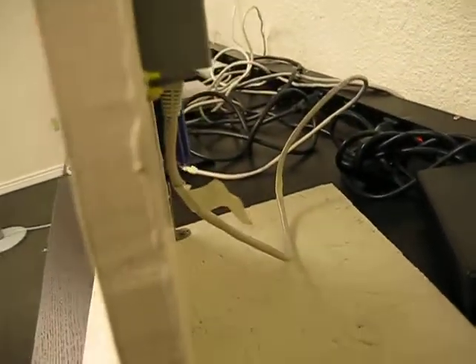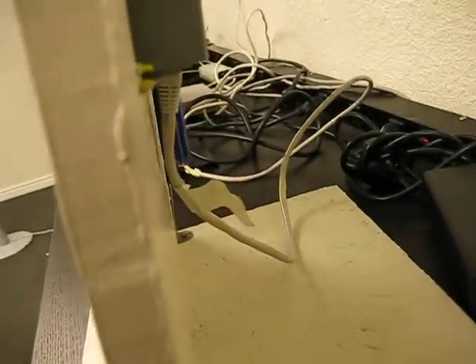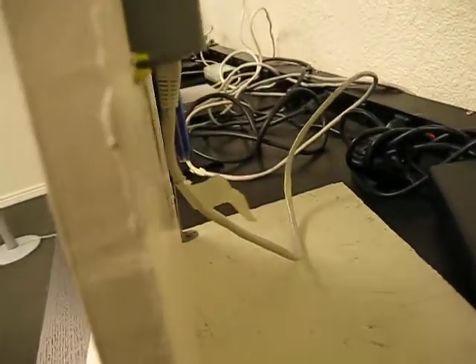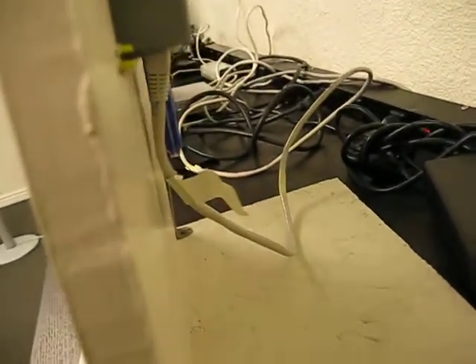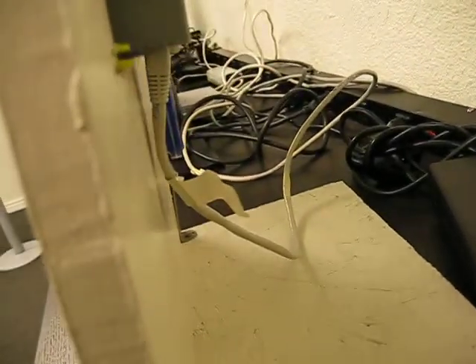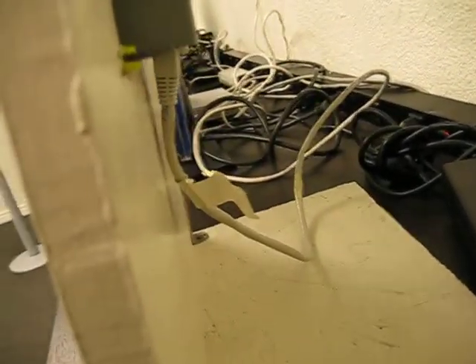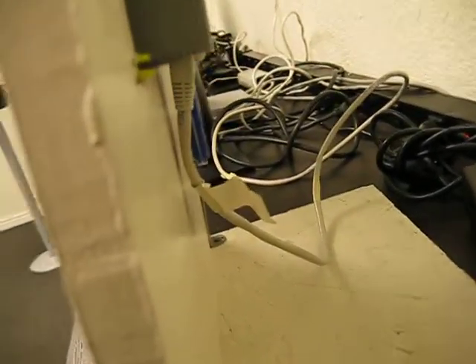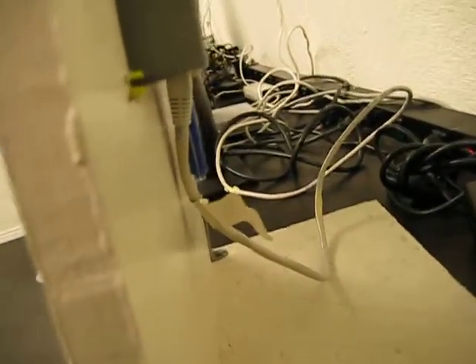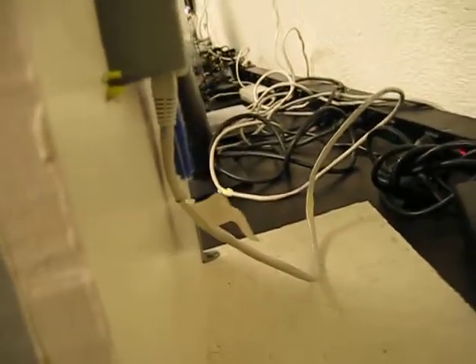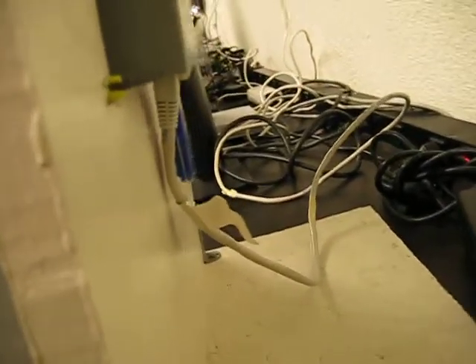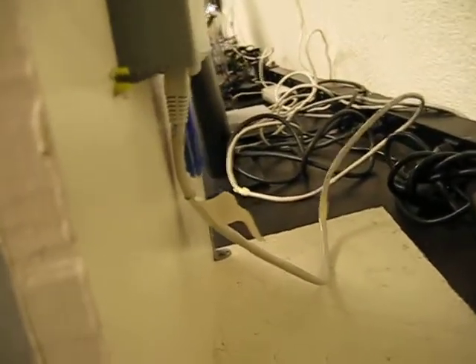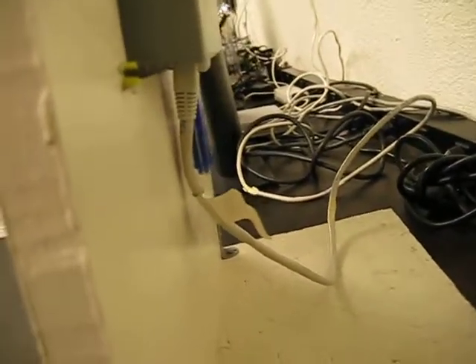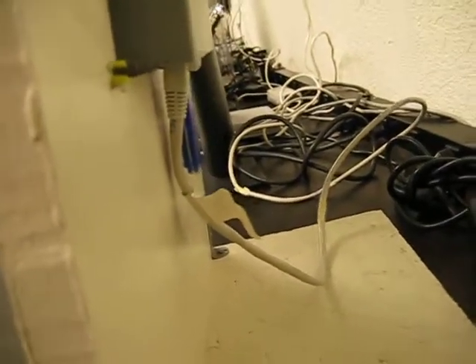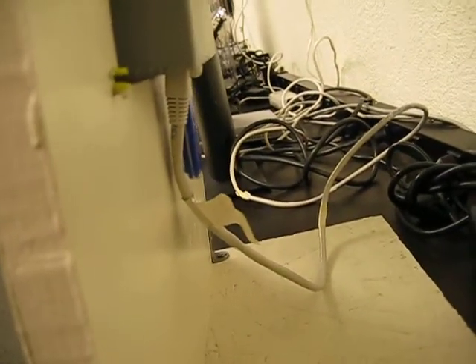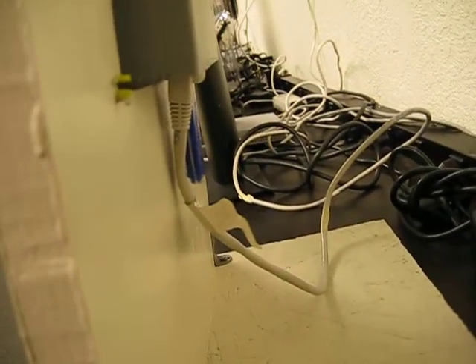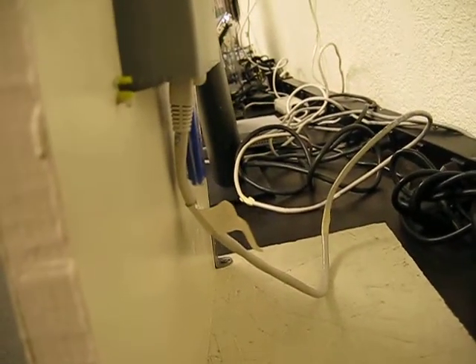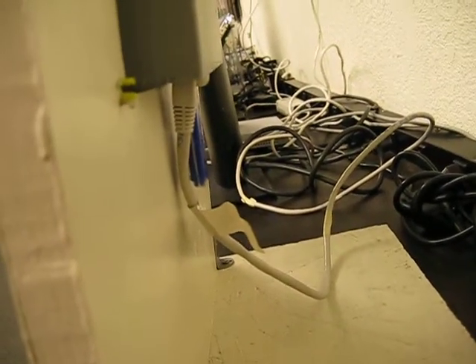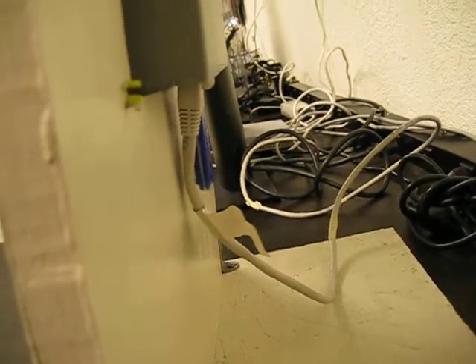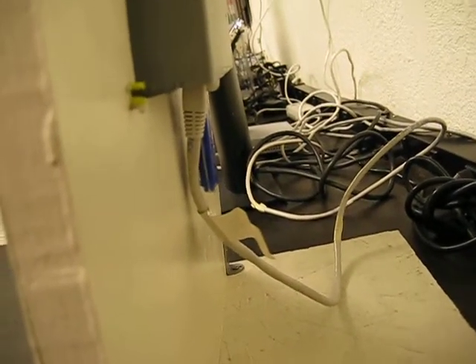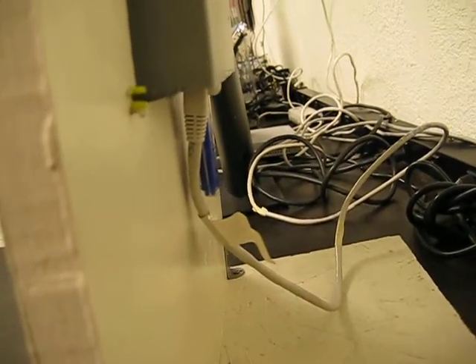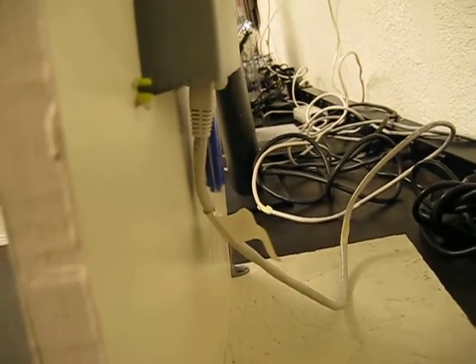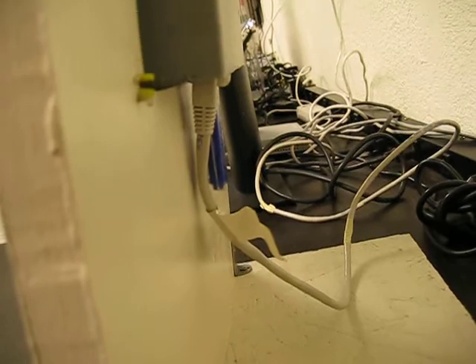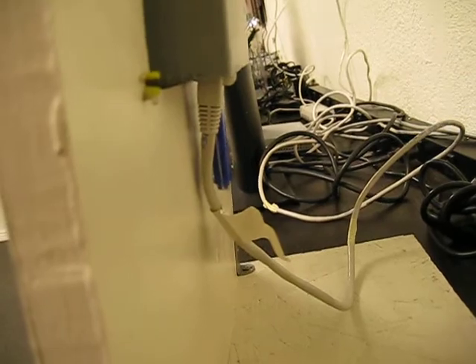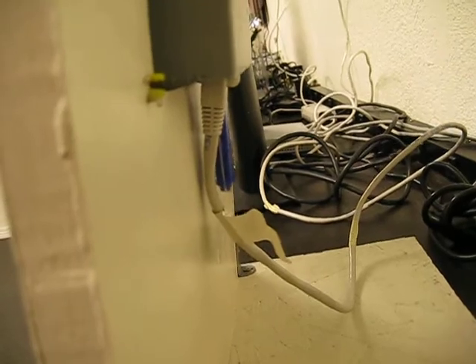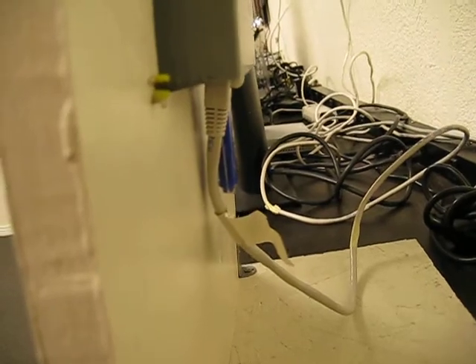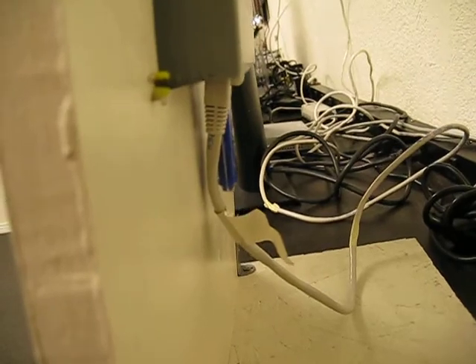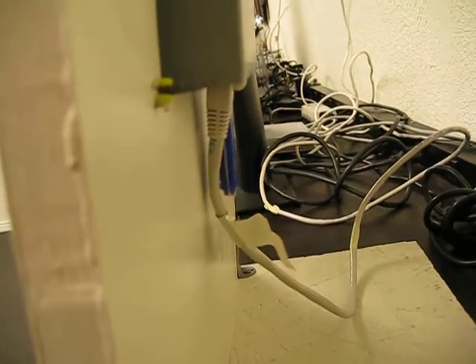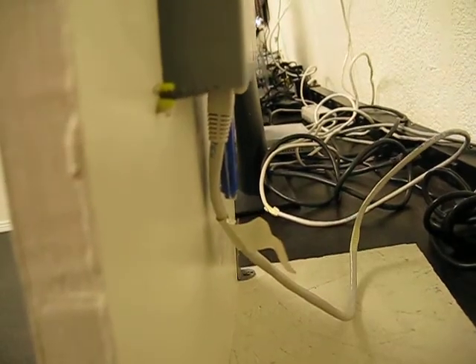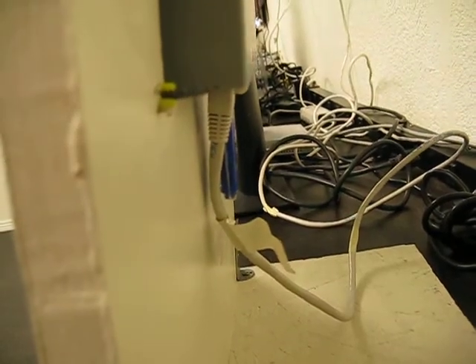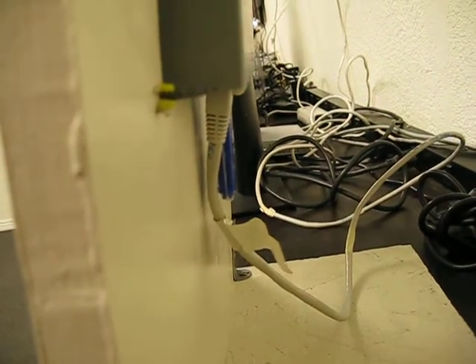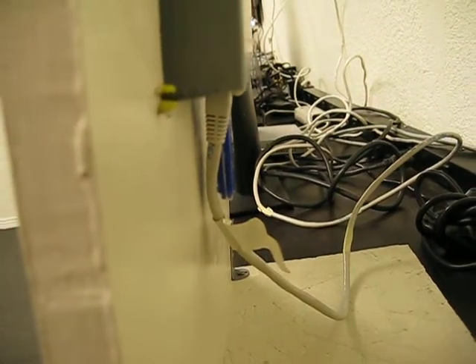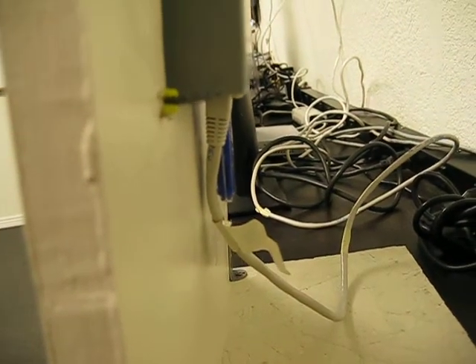The entire unit is powered by that CAT5 cable because the unit is PoE enabled in this case.